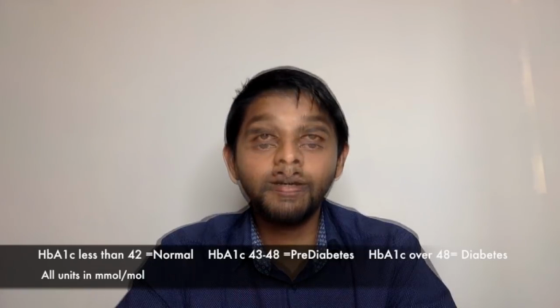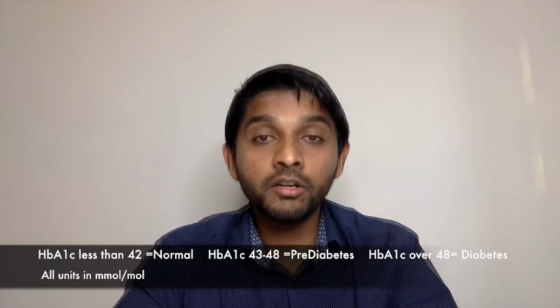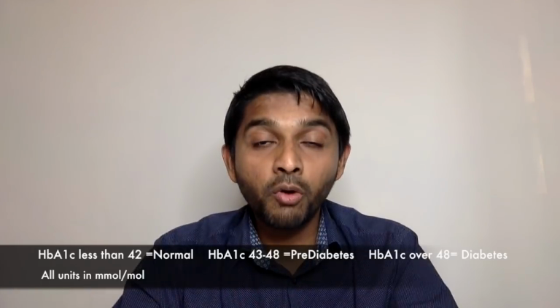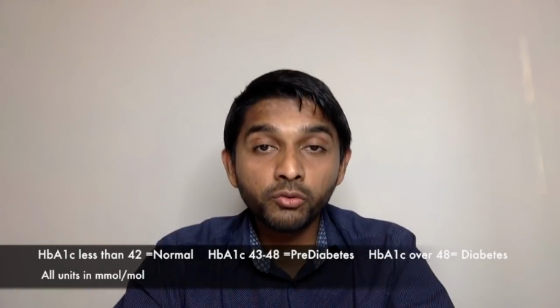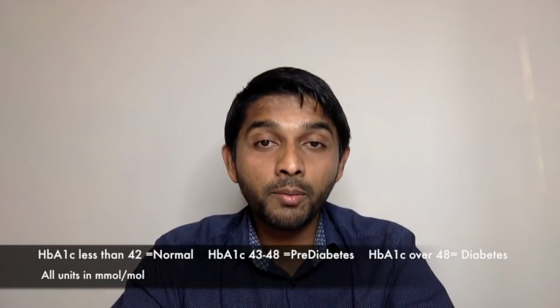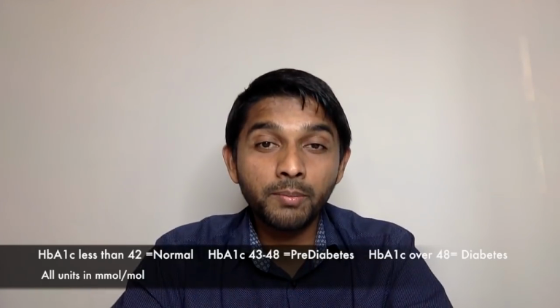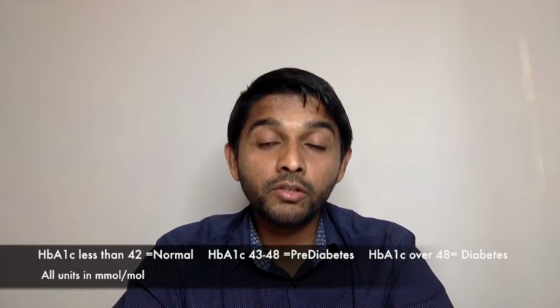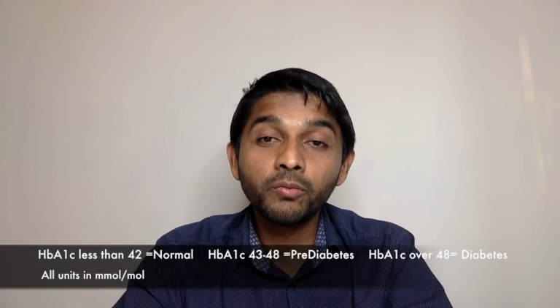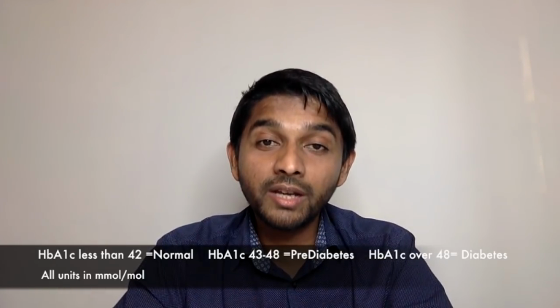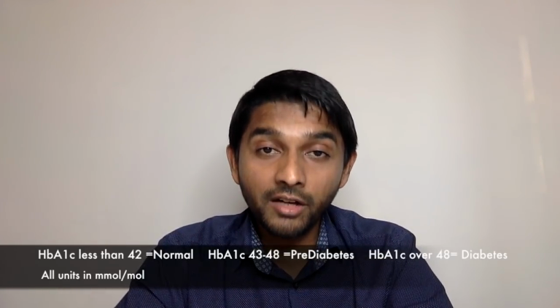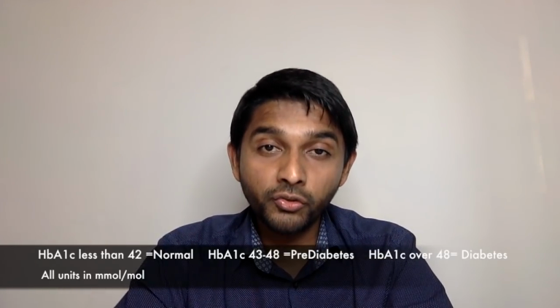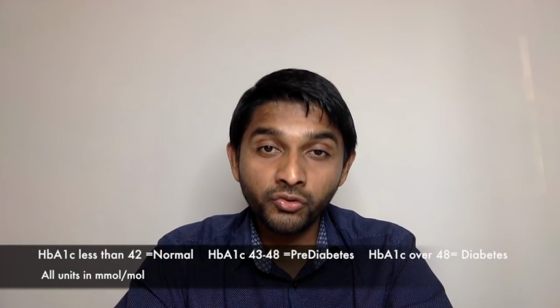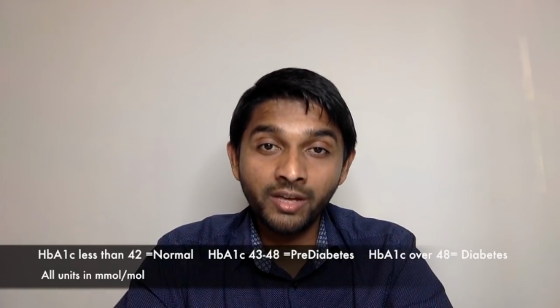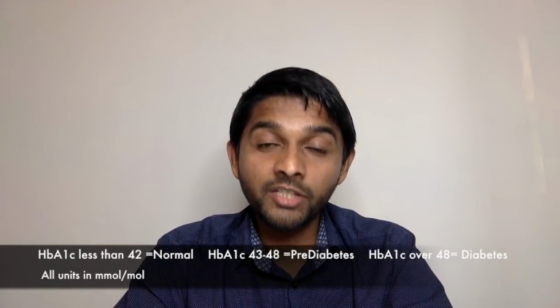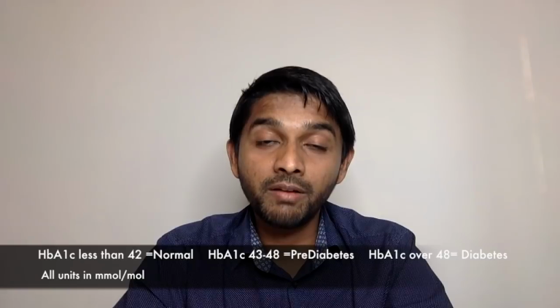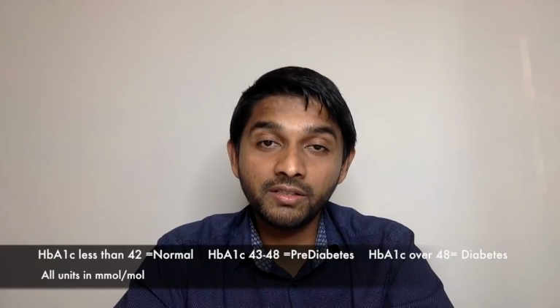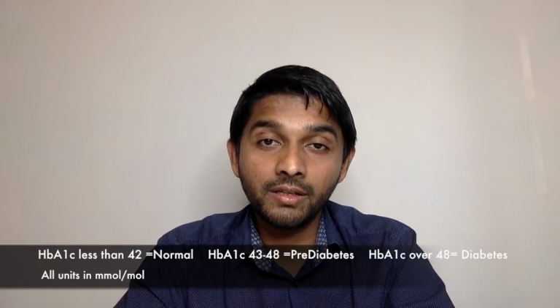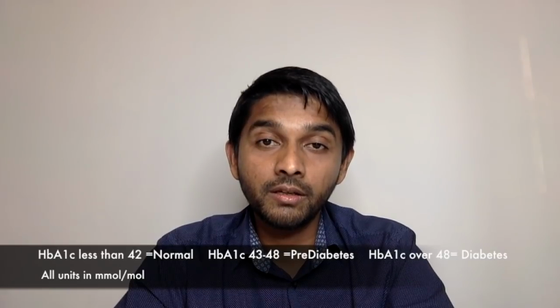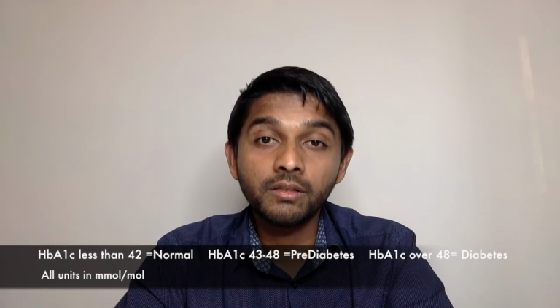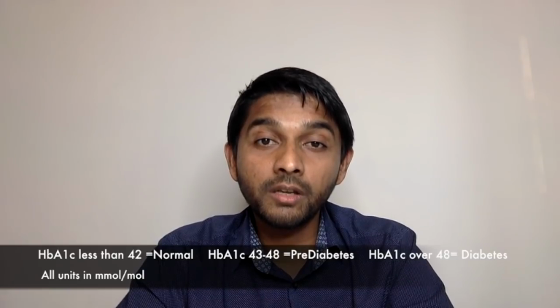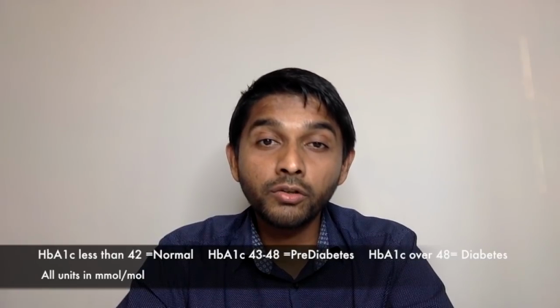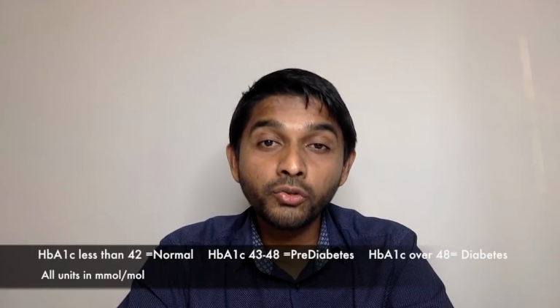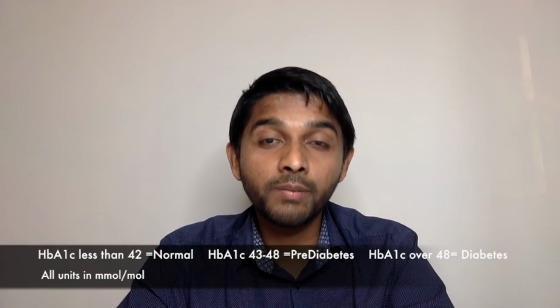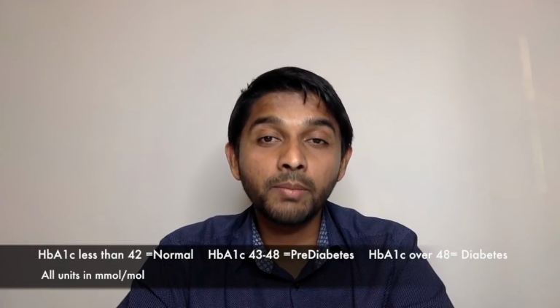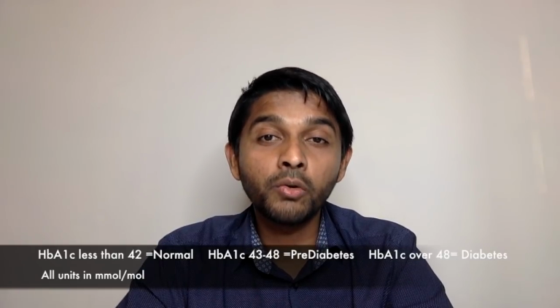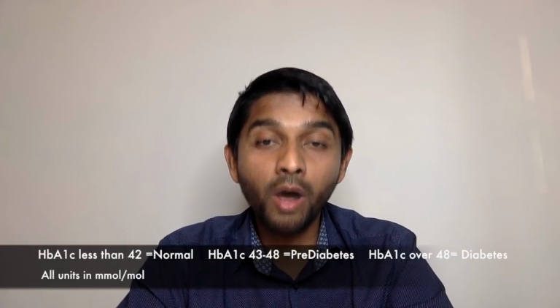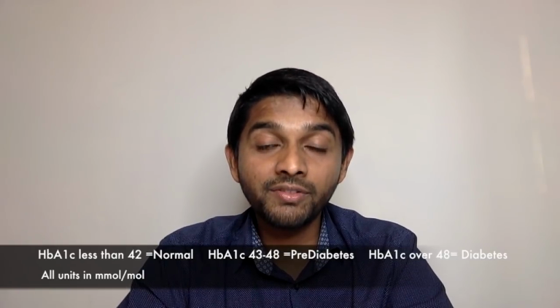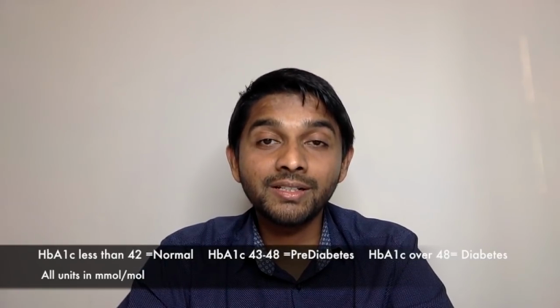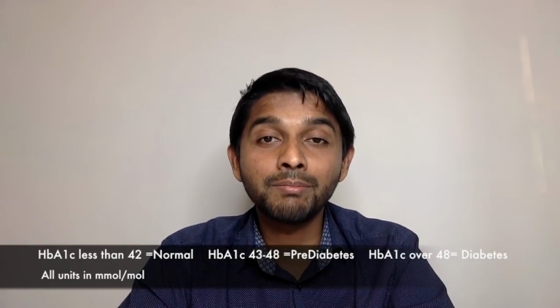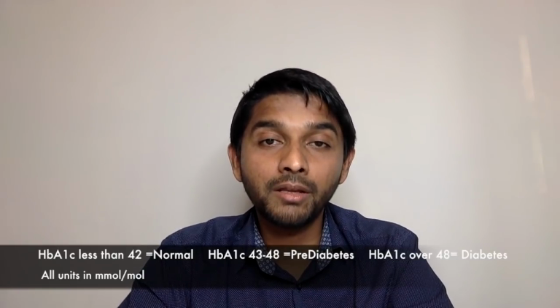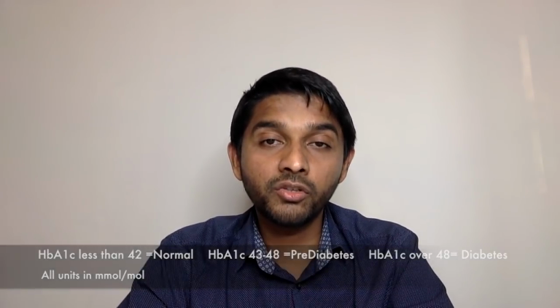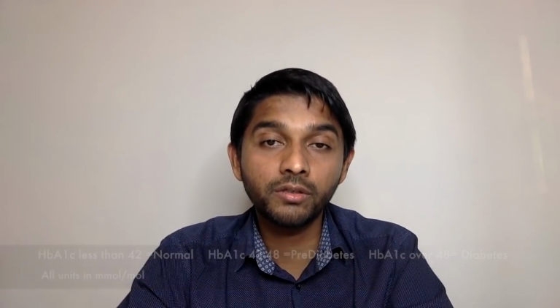There are a small group of people in whom we can't use HbA1c. These are usually people who have certain blood disorders.